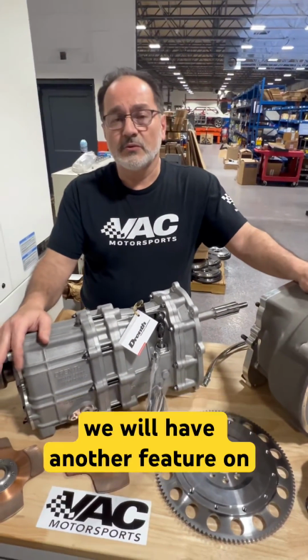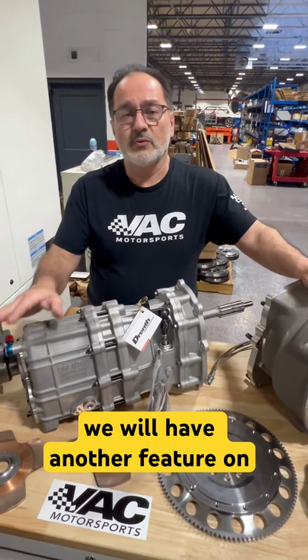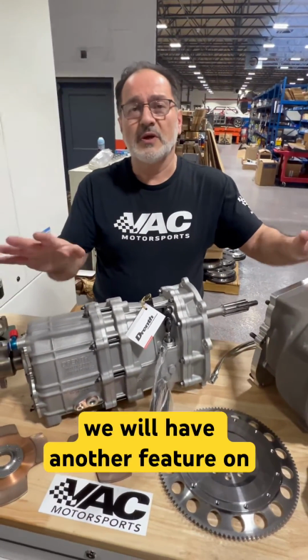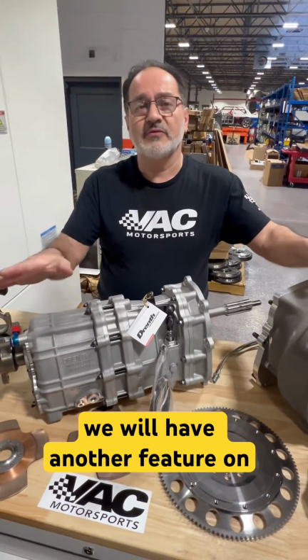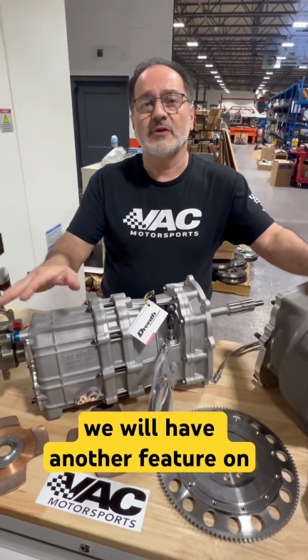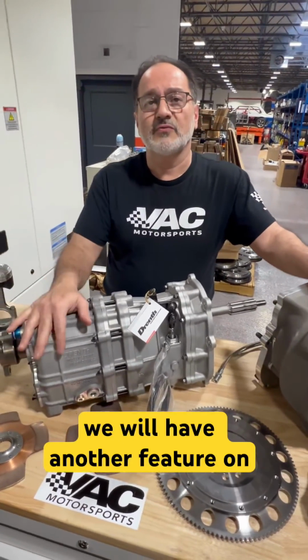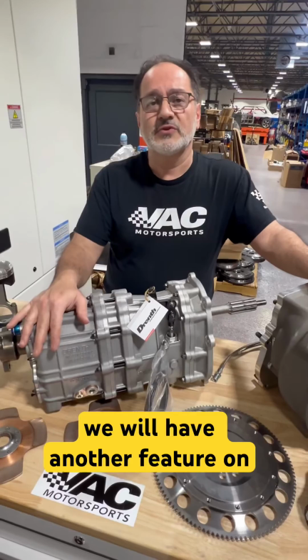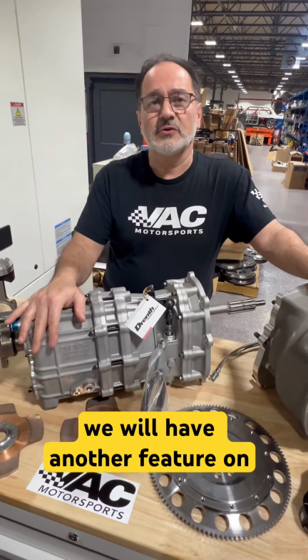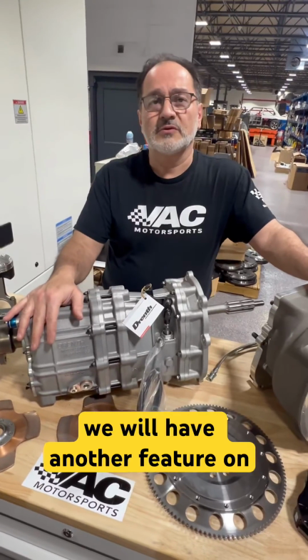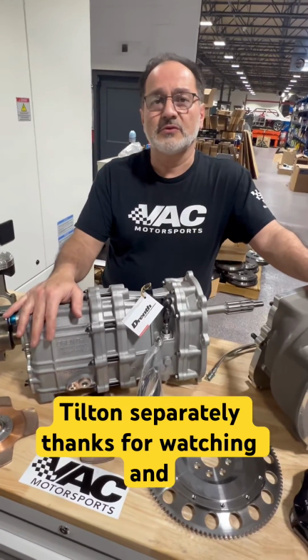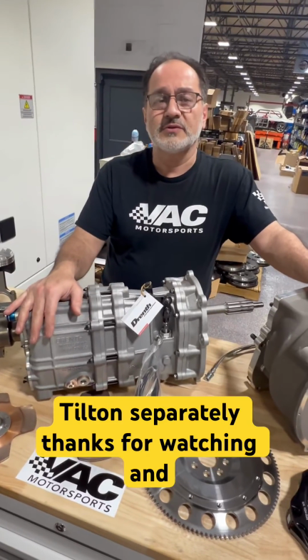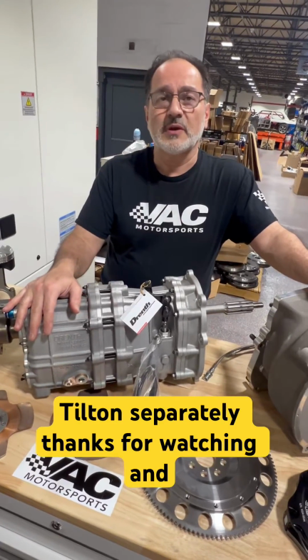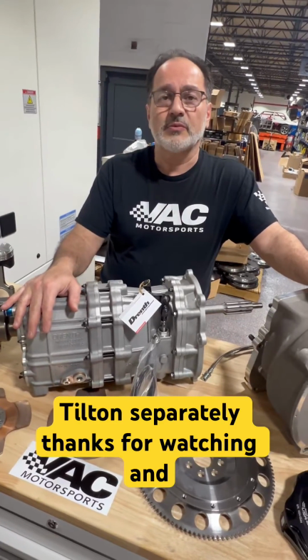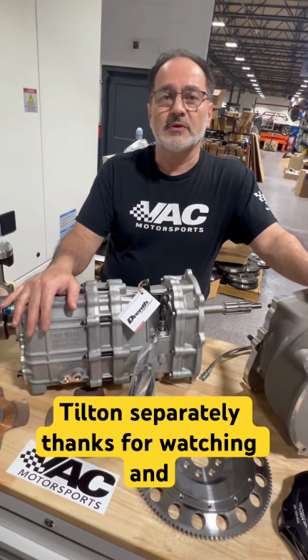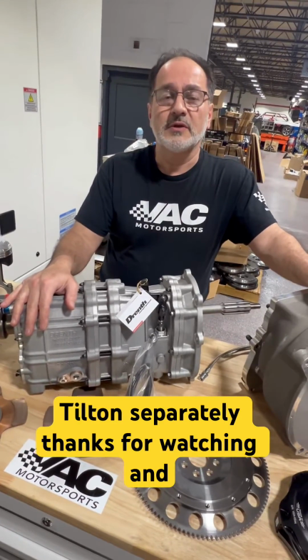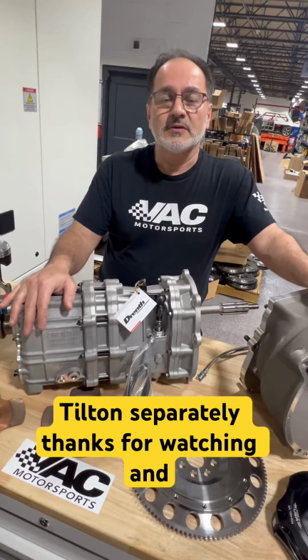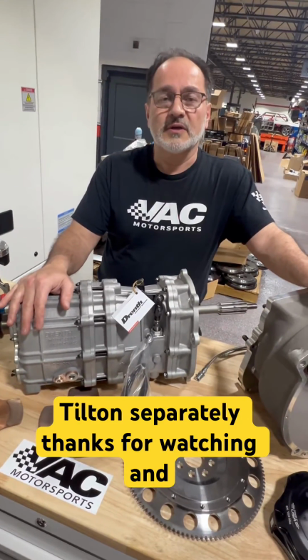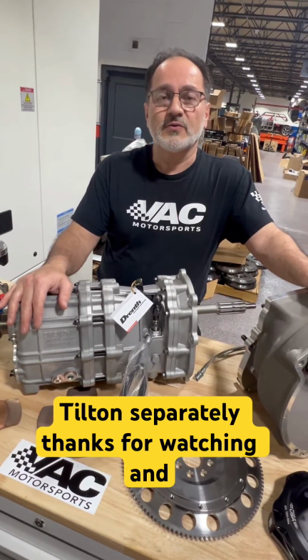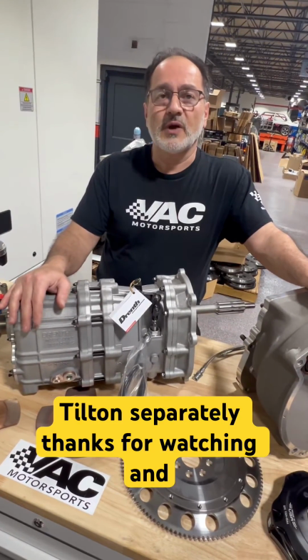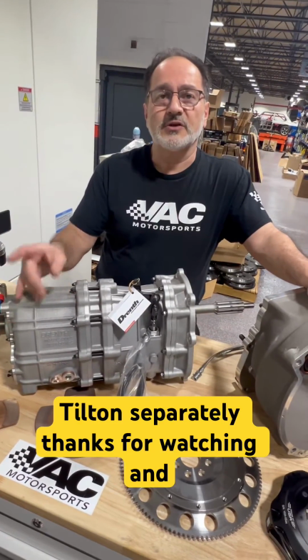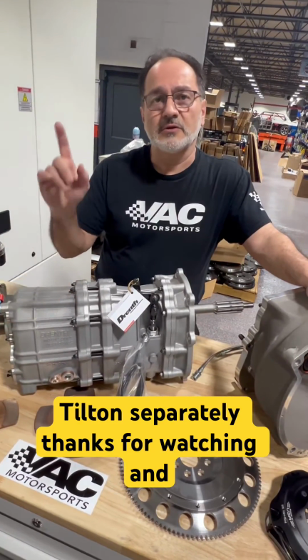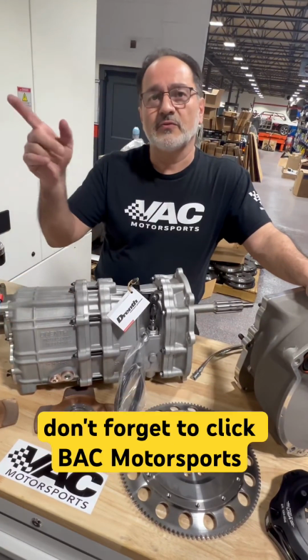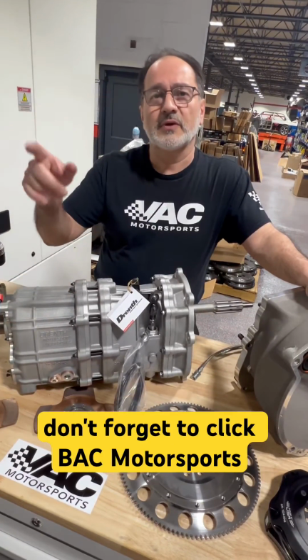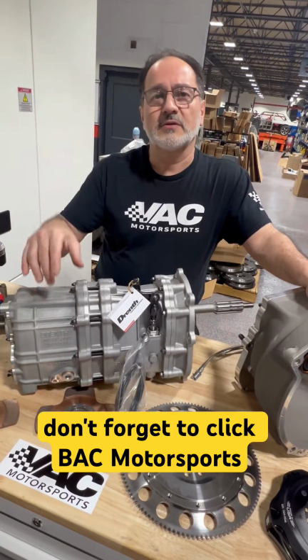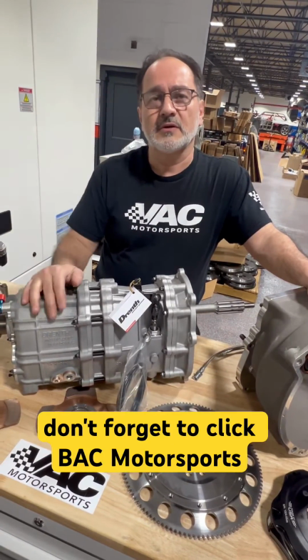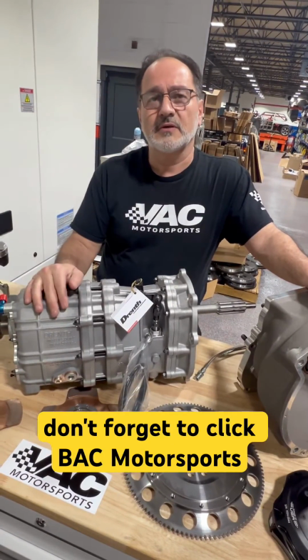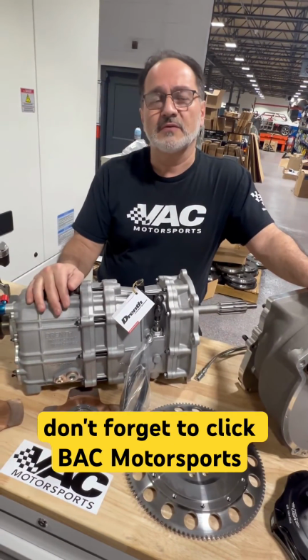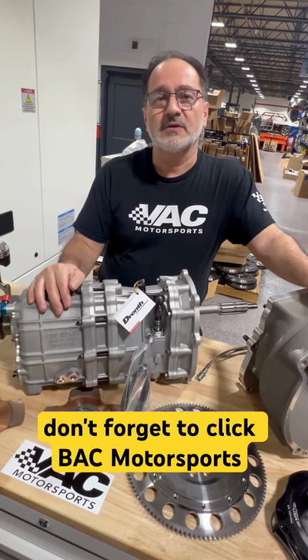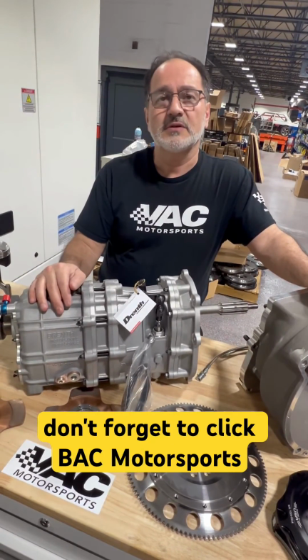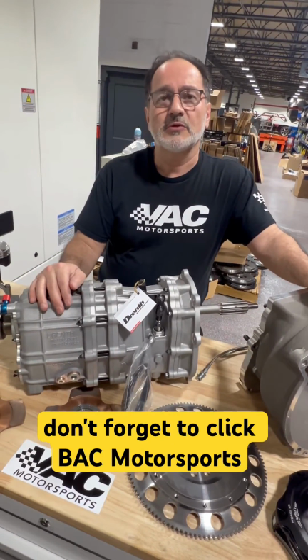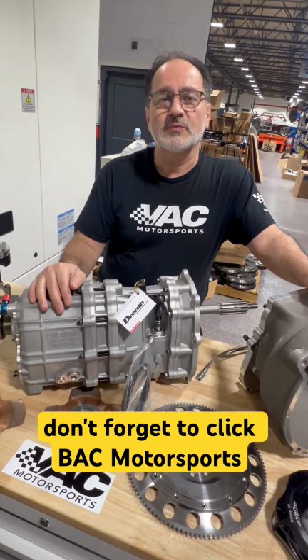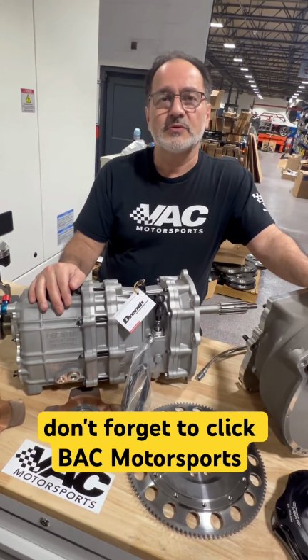We will have another feature on Tilton separately. Thanks for watching and don't forget to click VAC Motorsports.